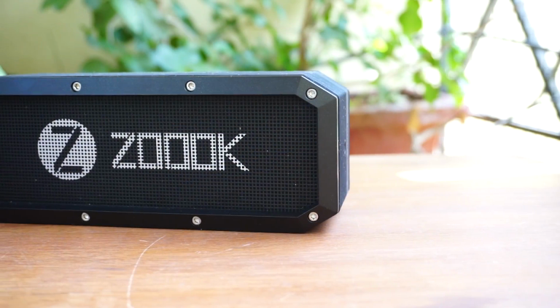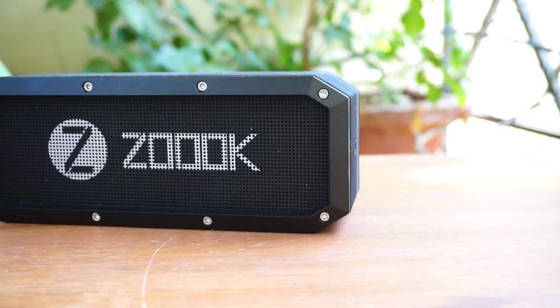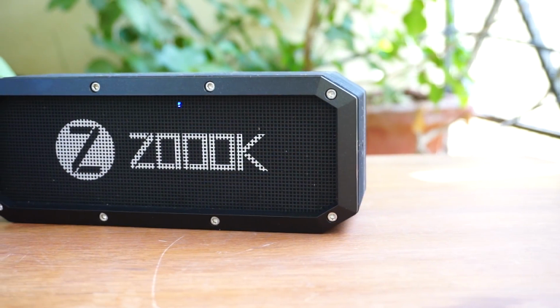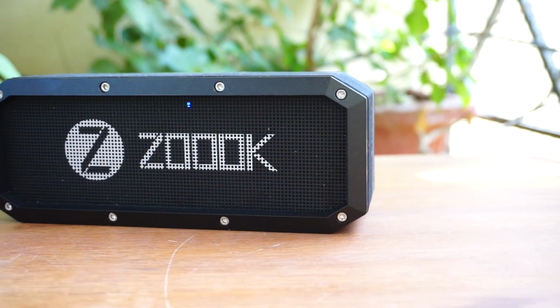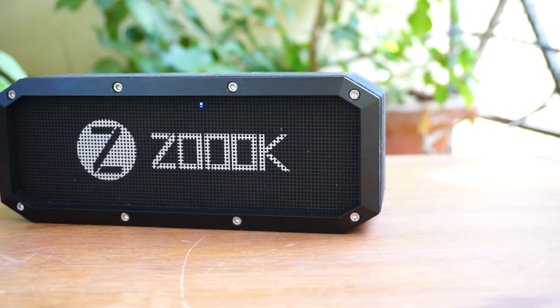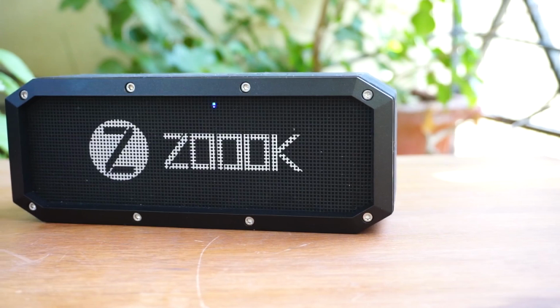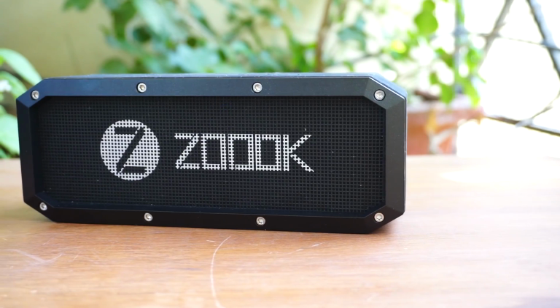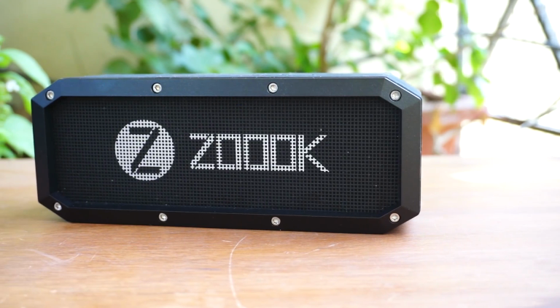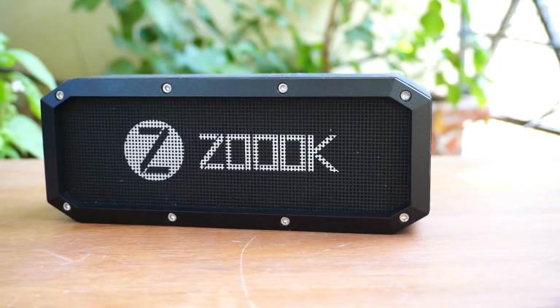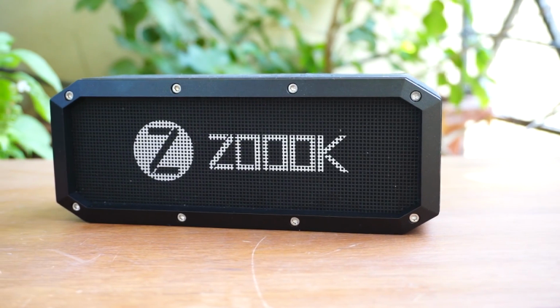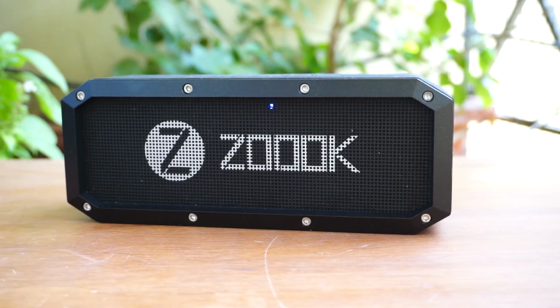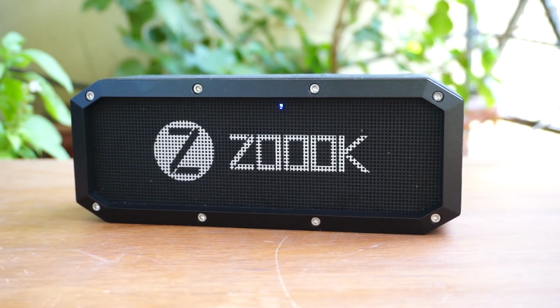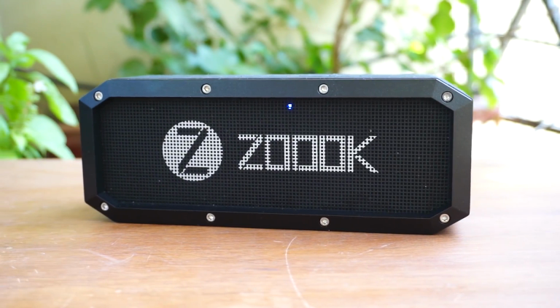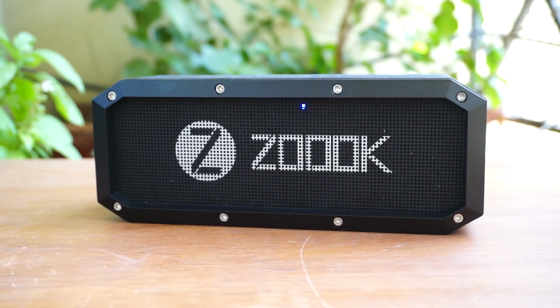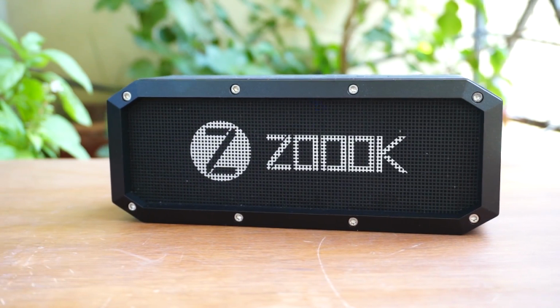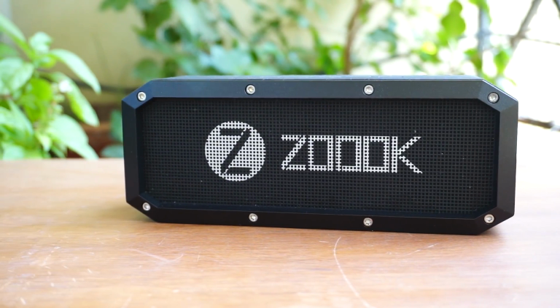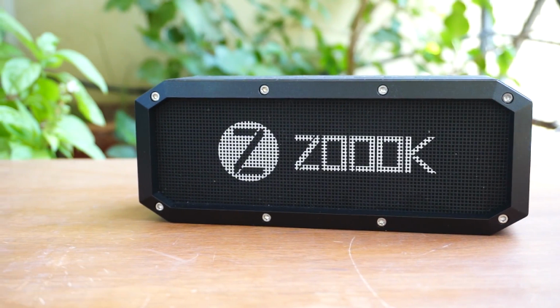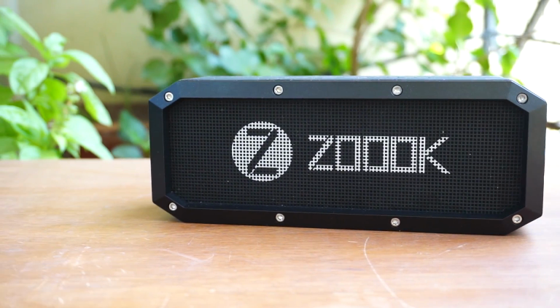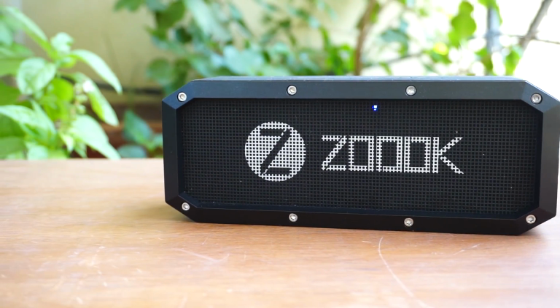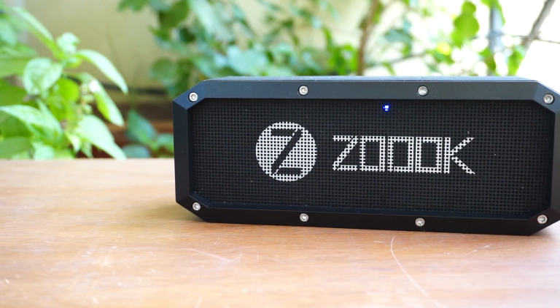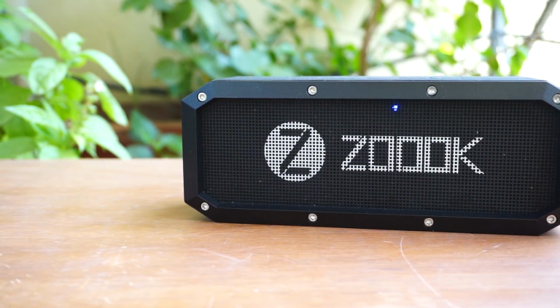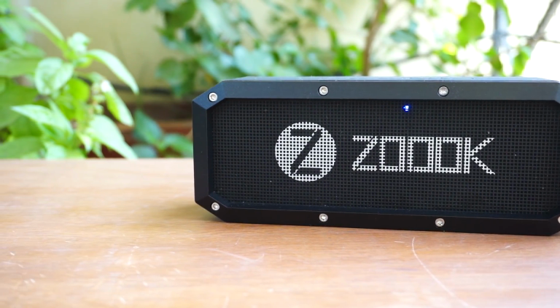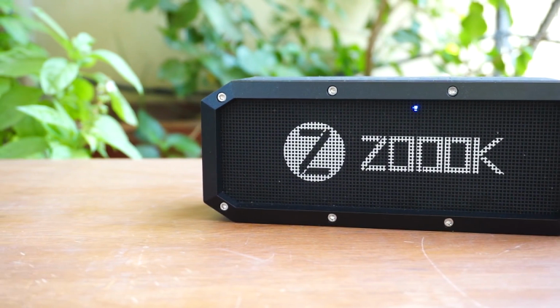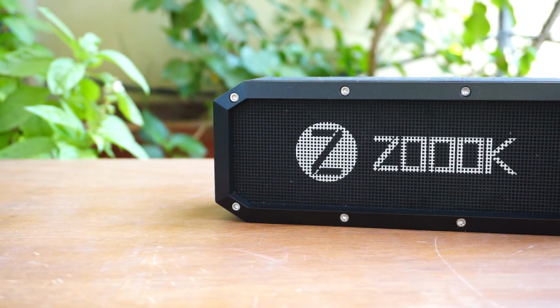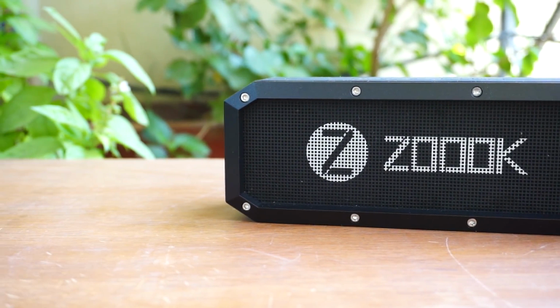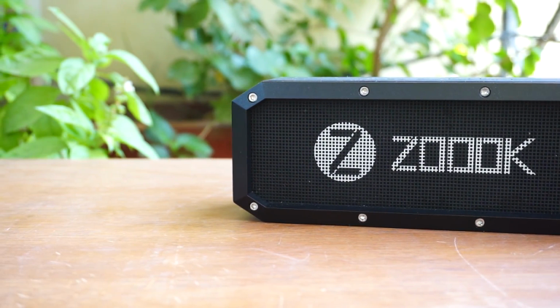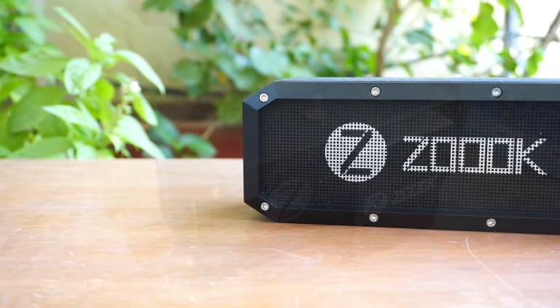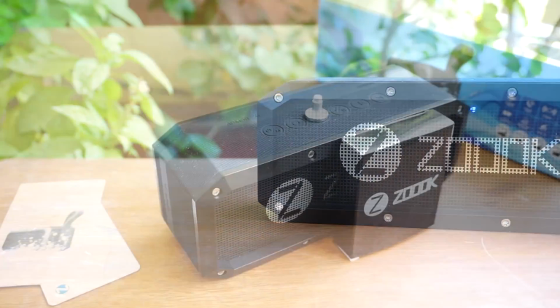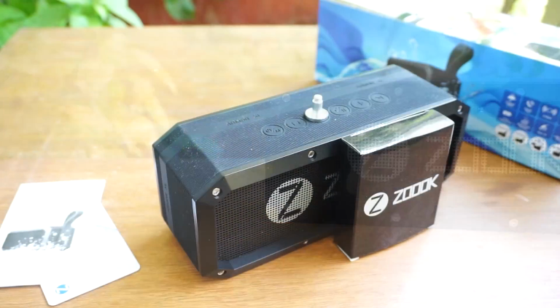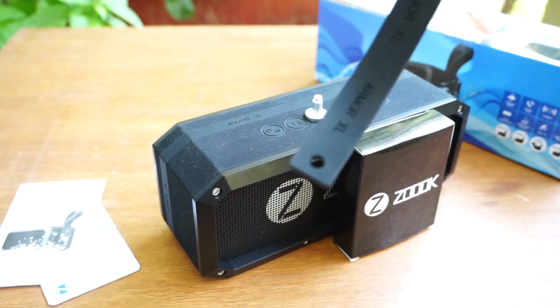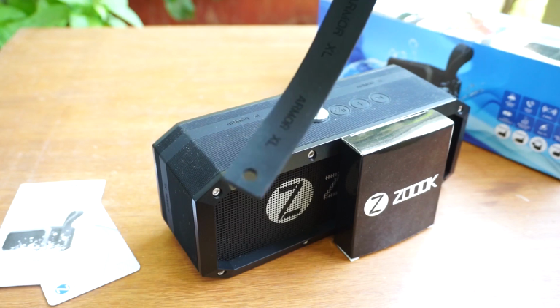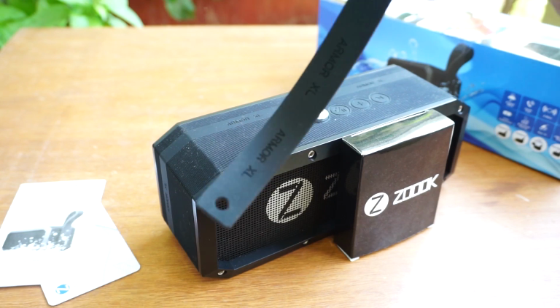The Zoook Armor XL is available for Rs 3,999 from Snapdeal. Let's check out if it's worth the price.